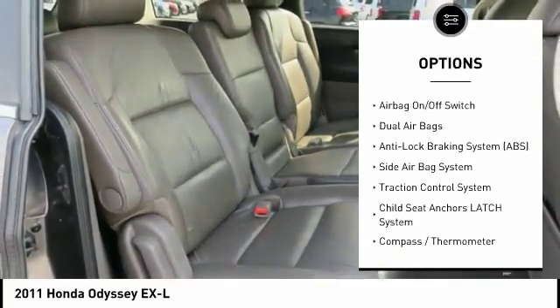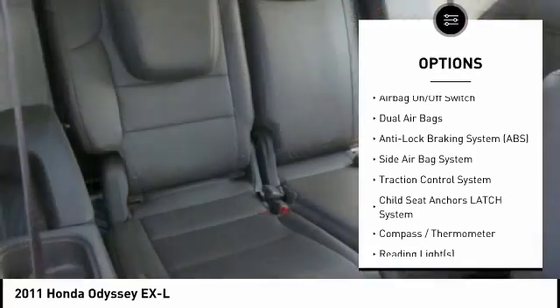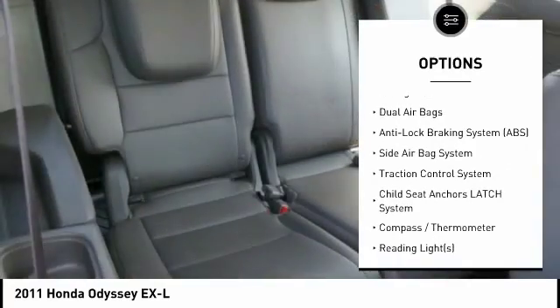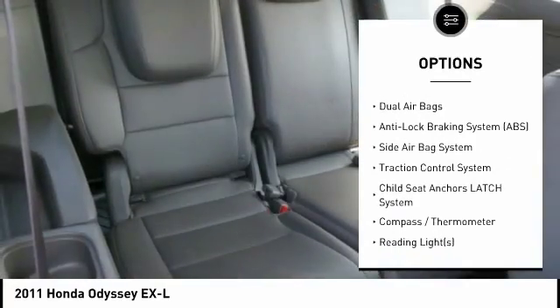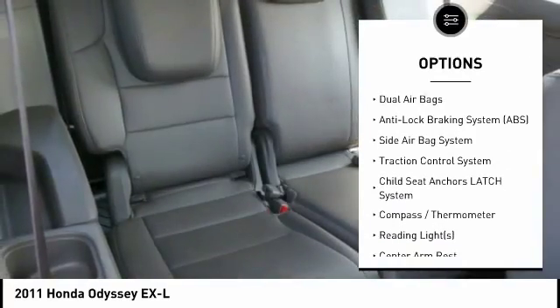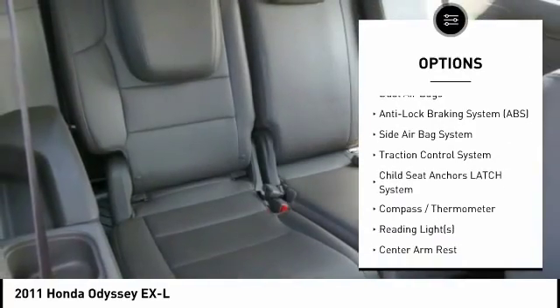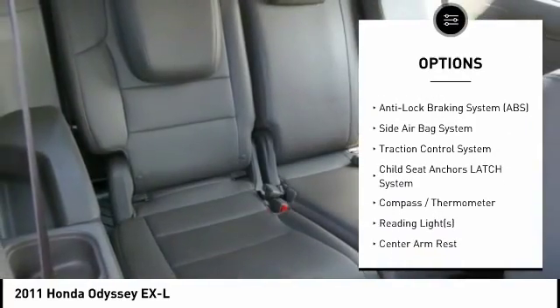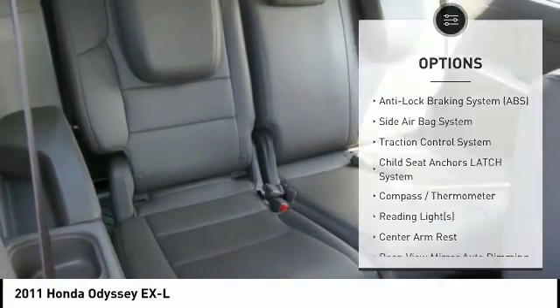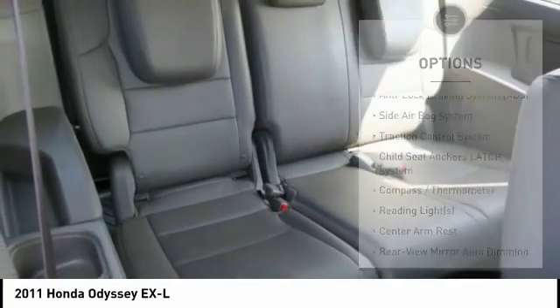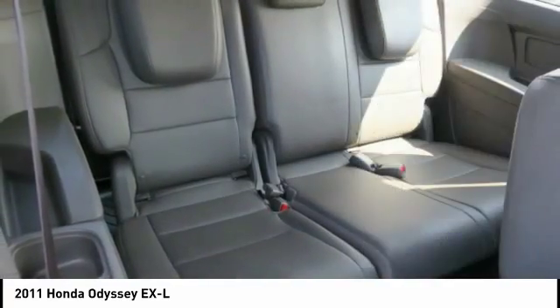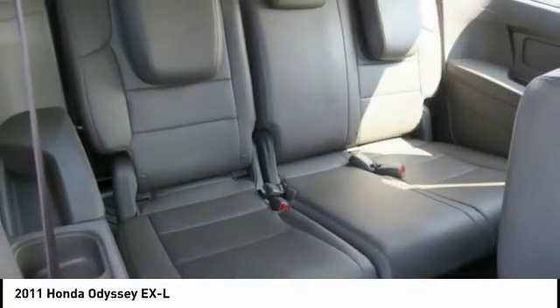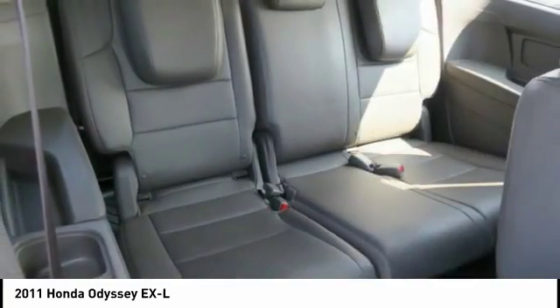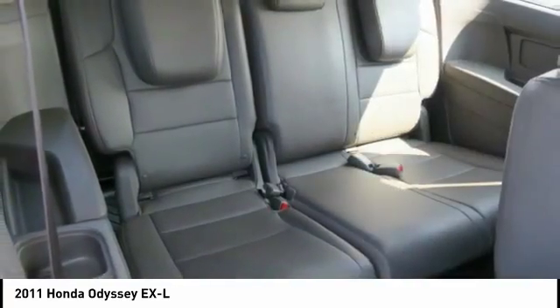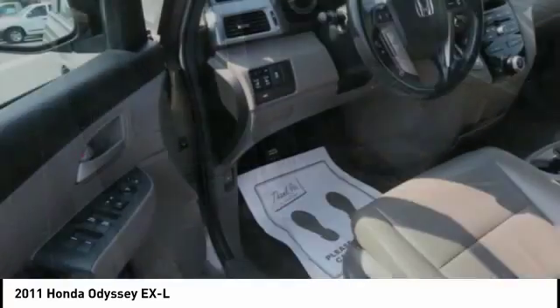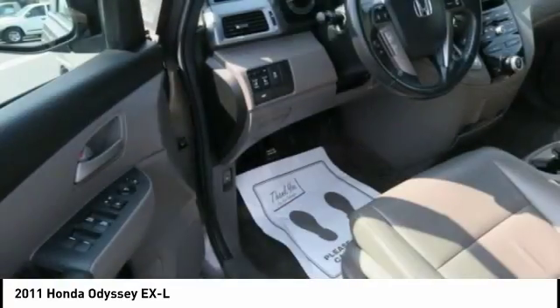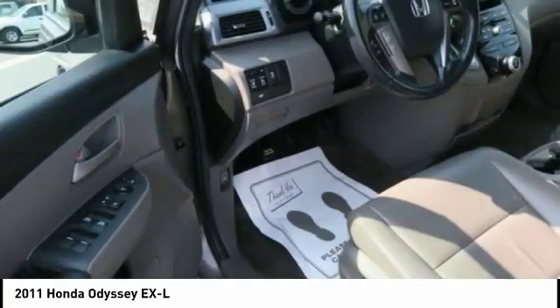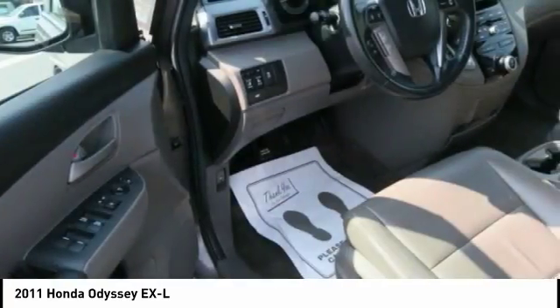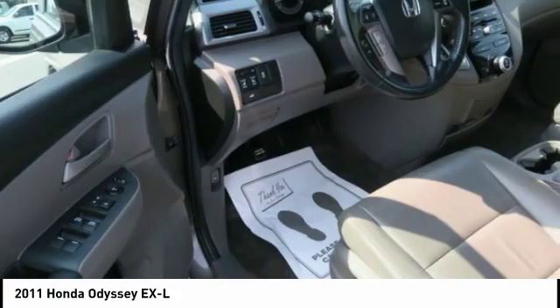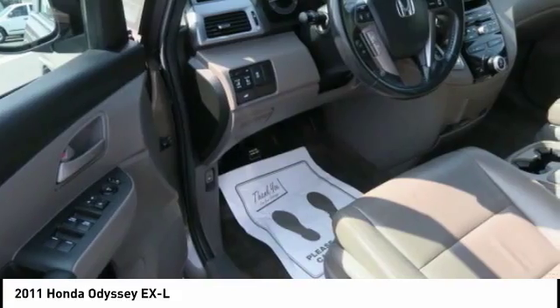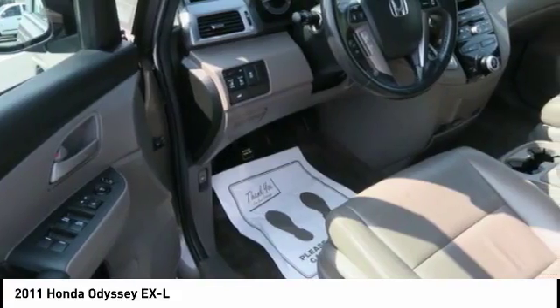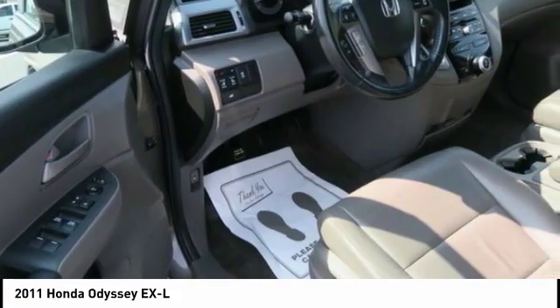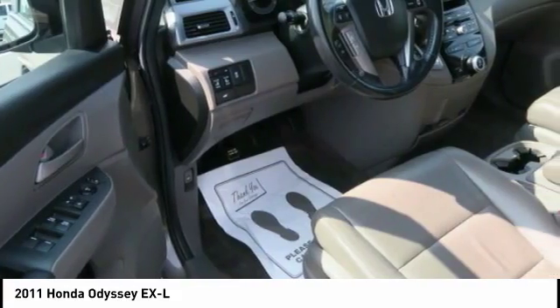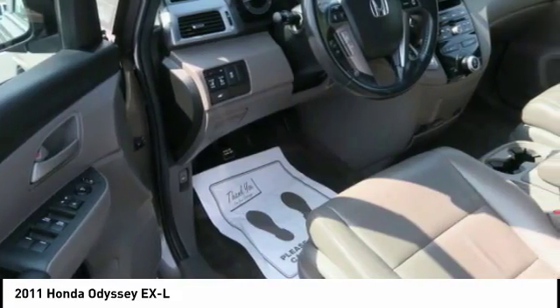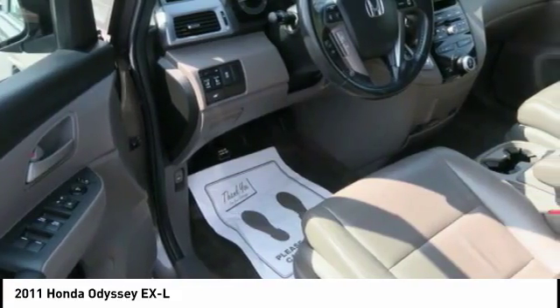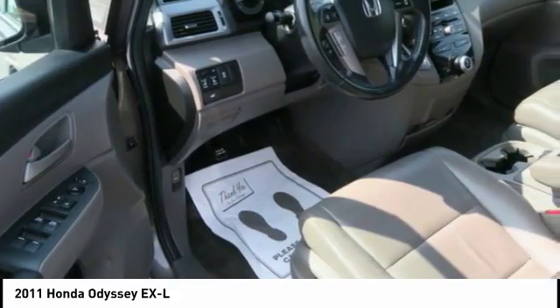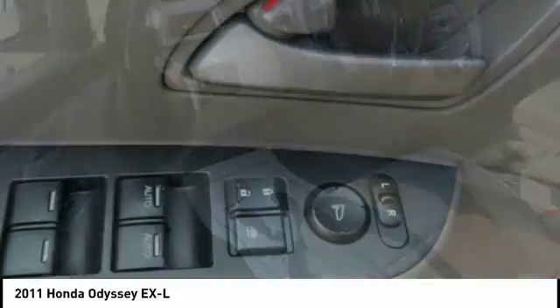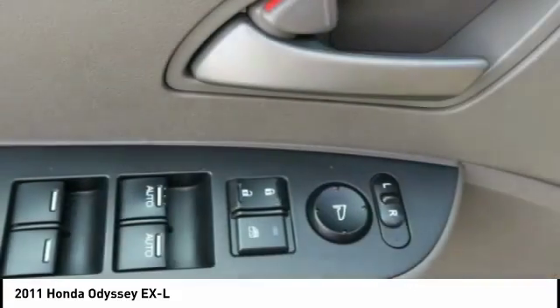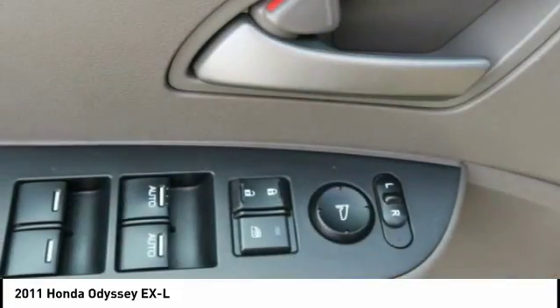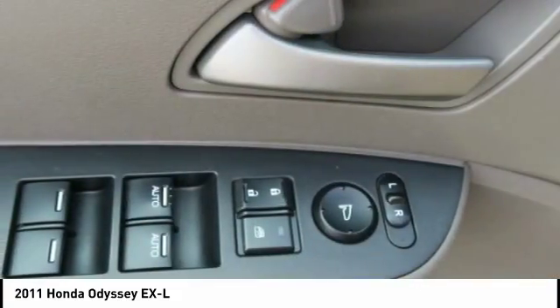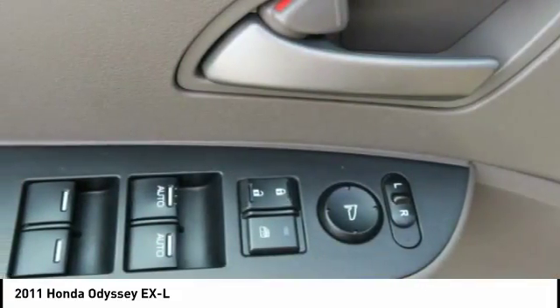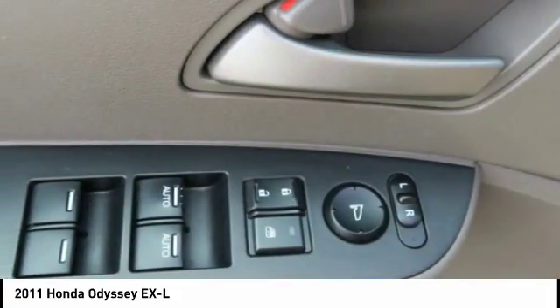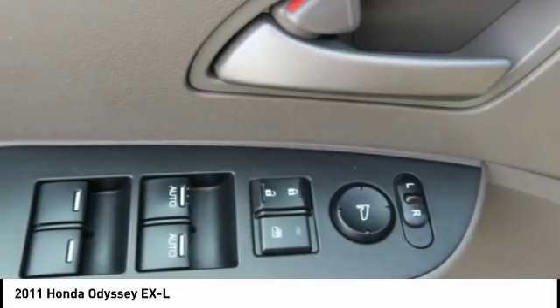Dual airbags, adjustable headrests, auto express down window, cruise control, and AM-FM stereo with CD player.